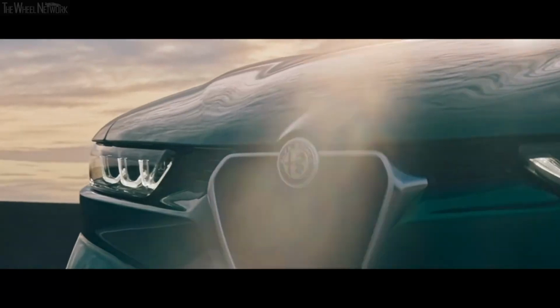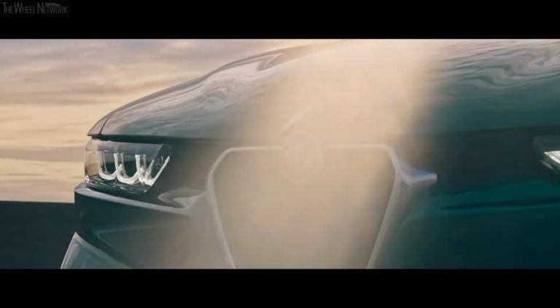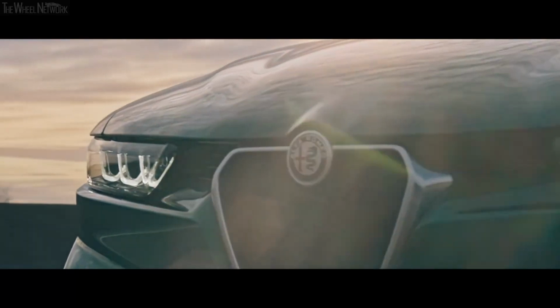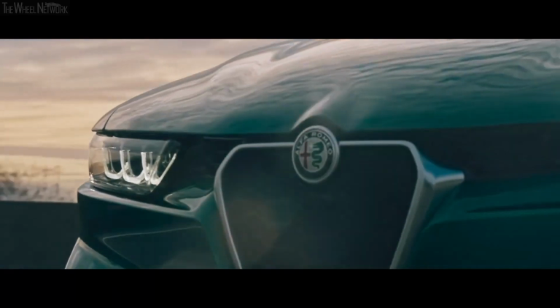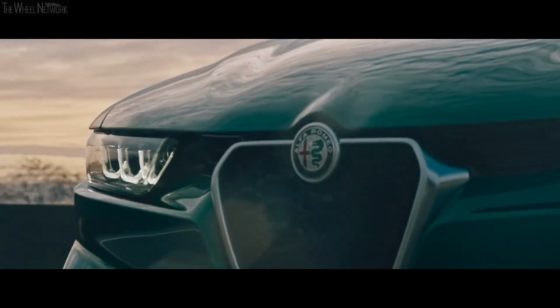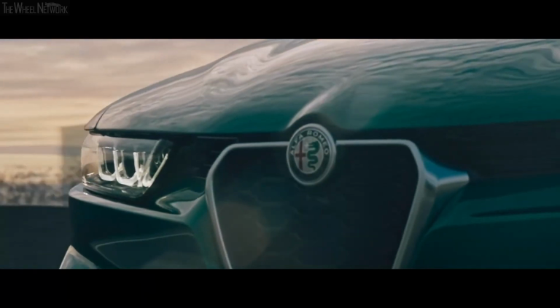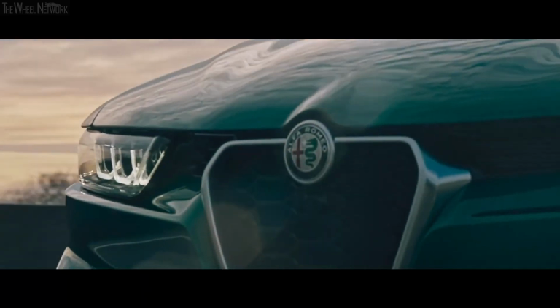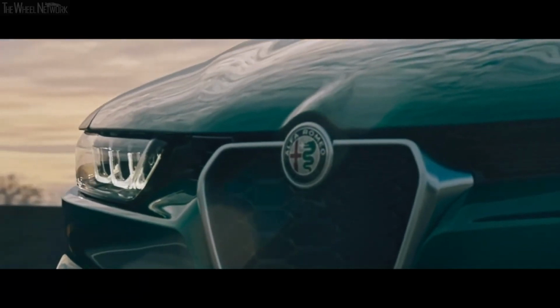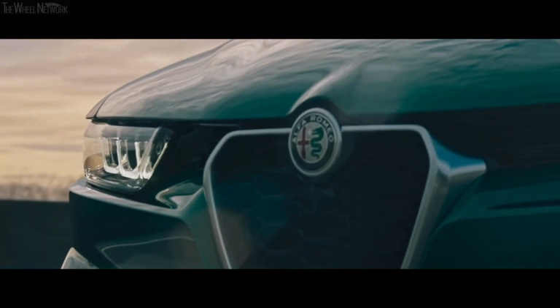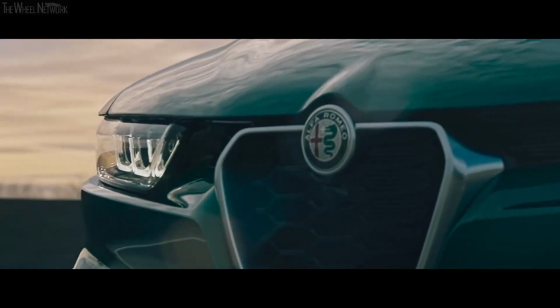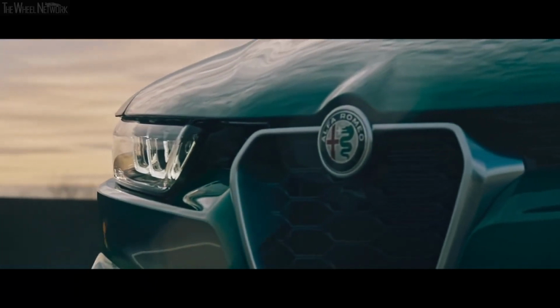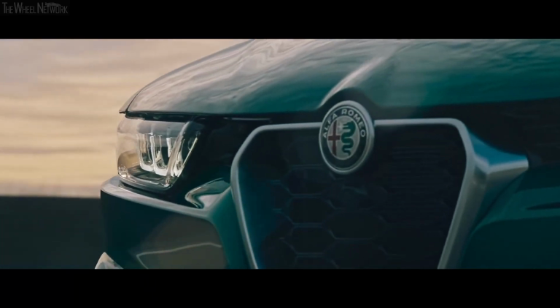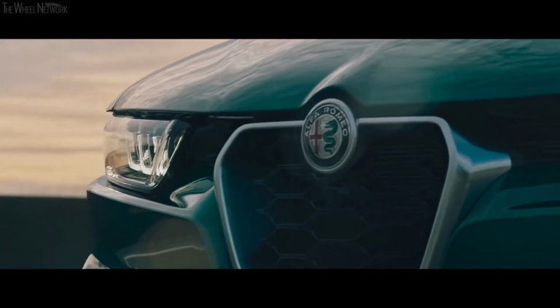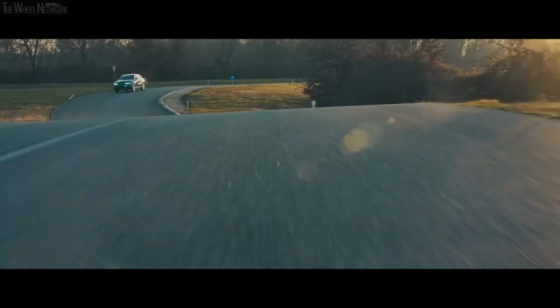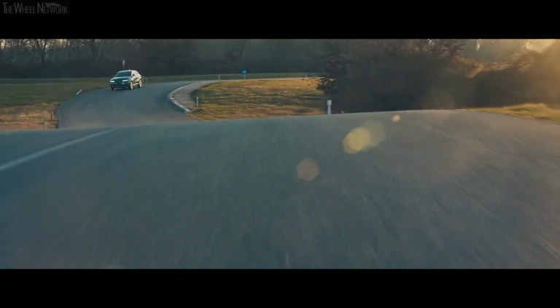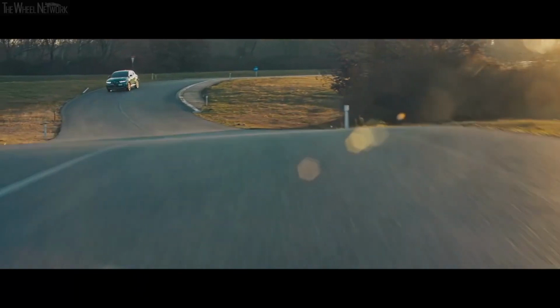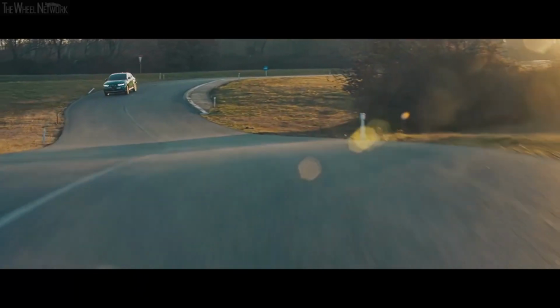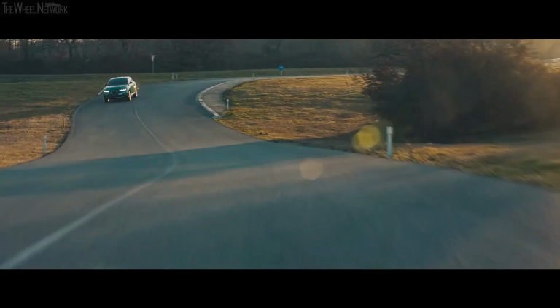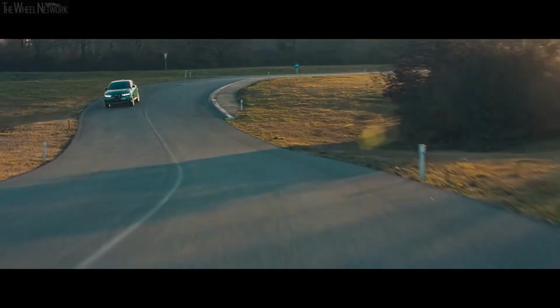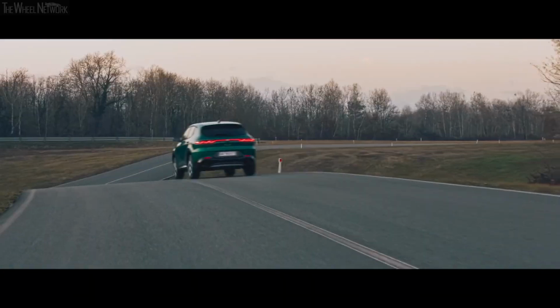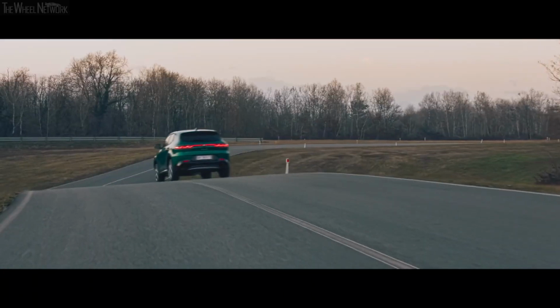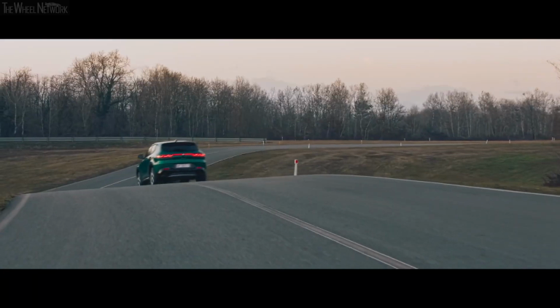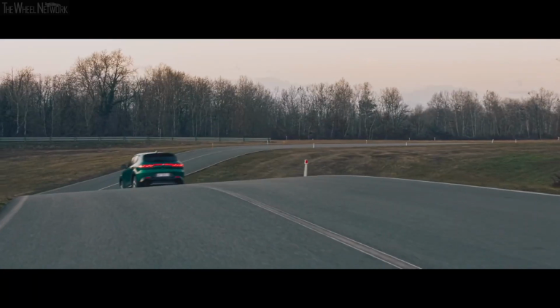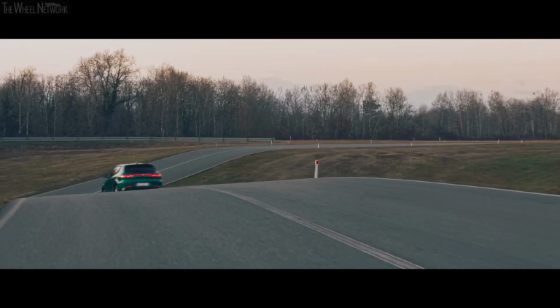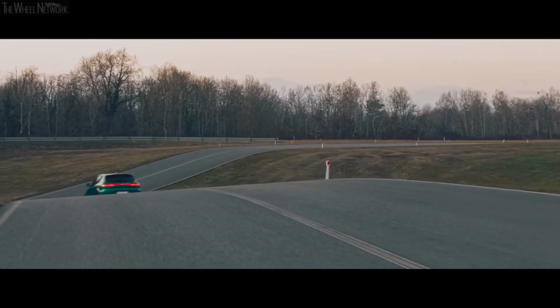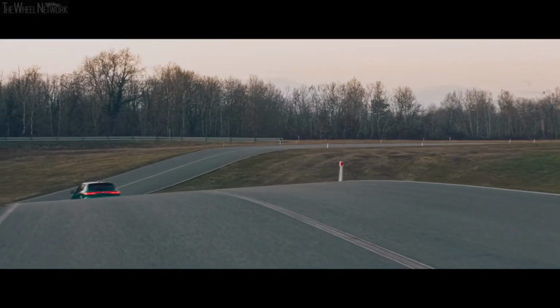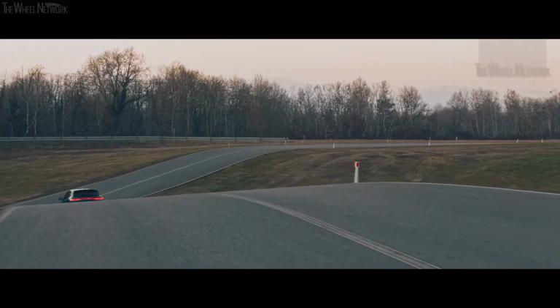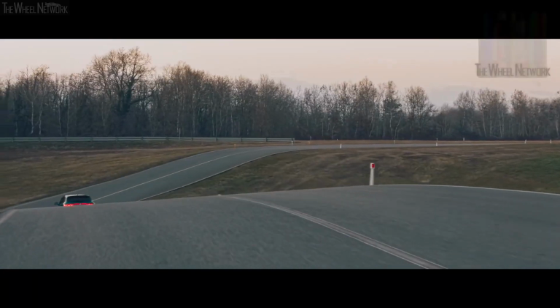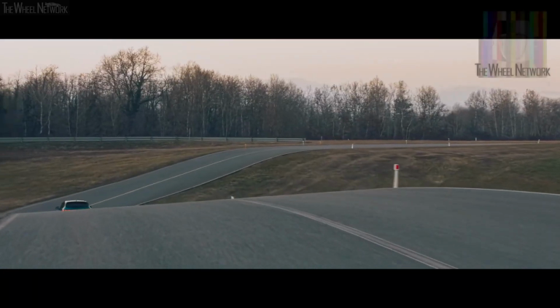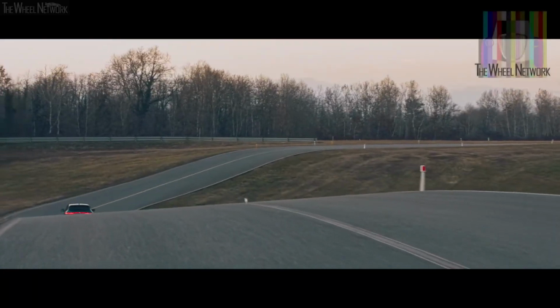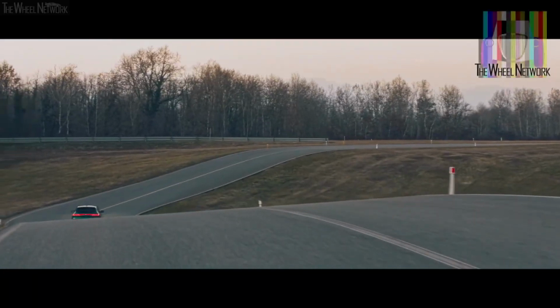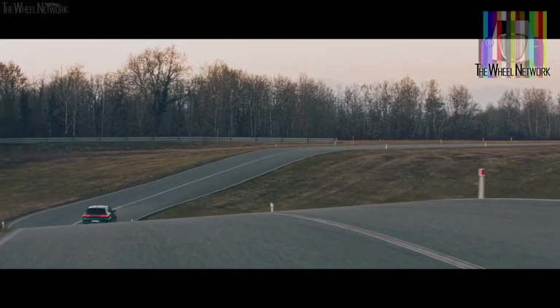So, without further ado, here are 10 reasons why you should buy the 2024 Alfa Romeo Tonale.